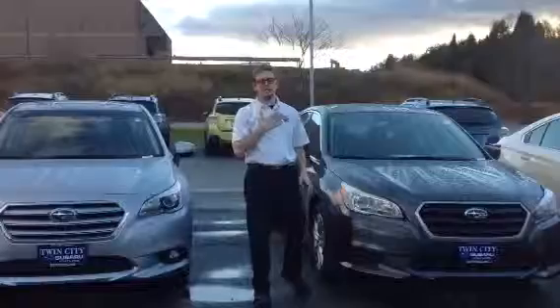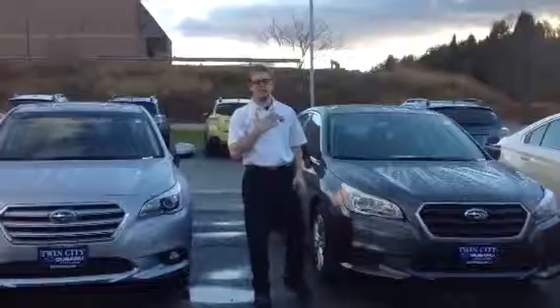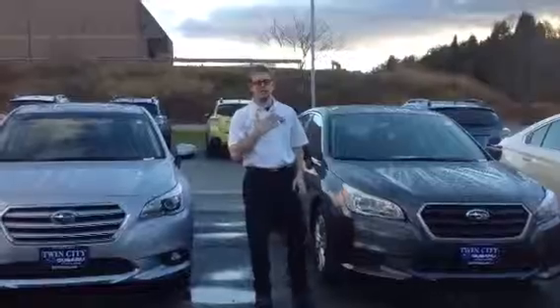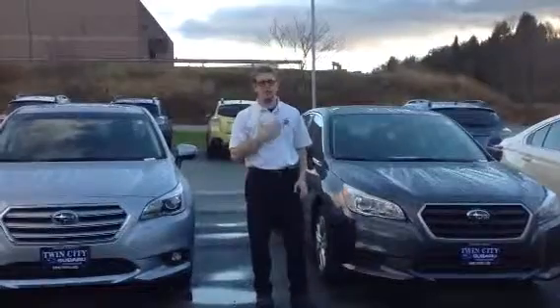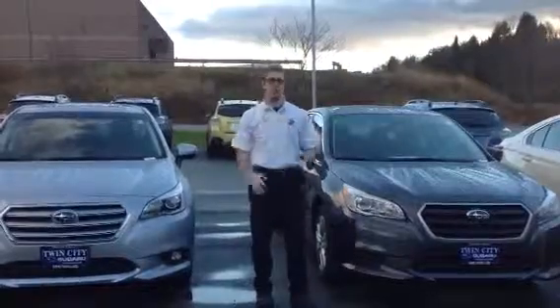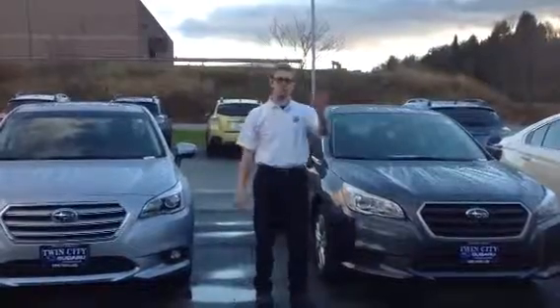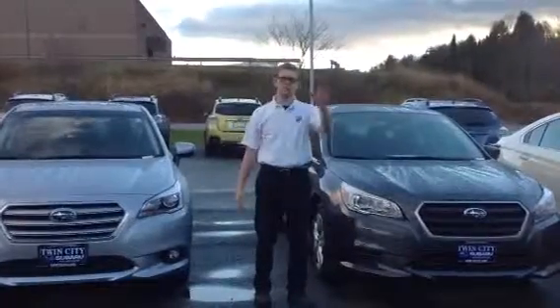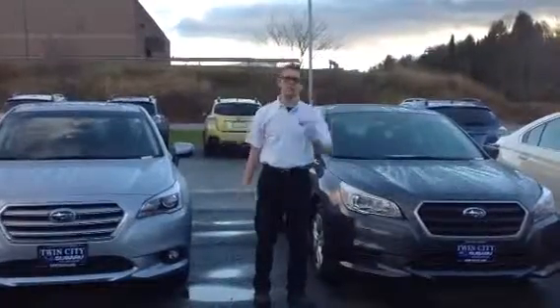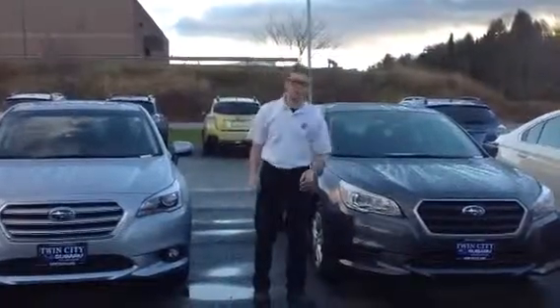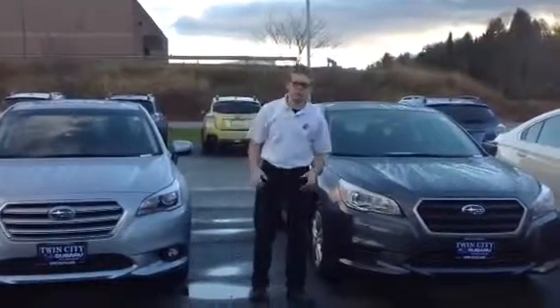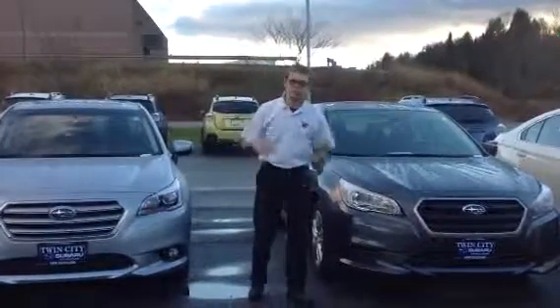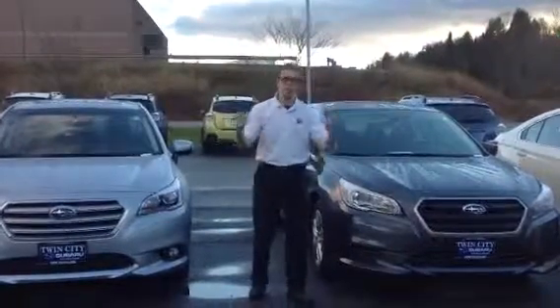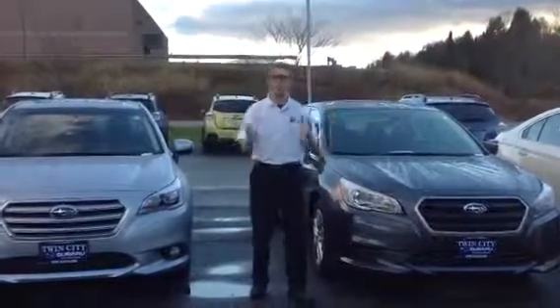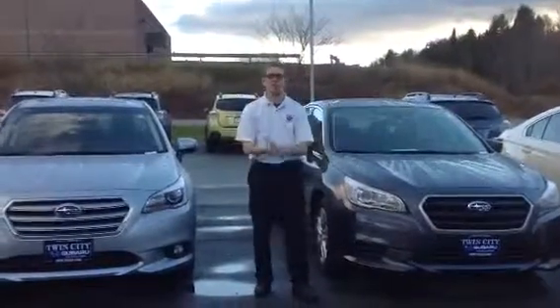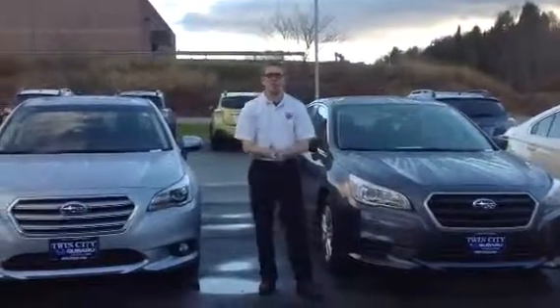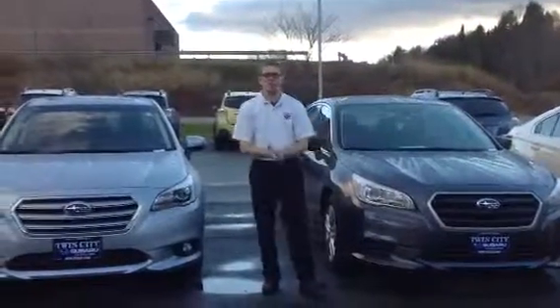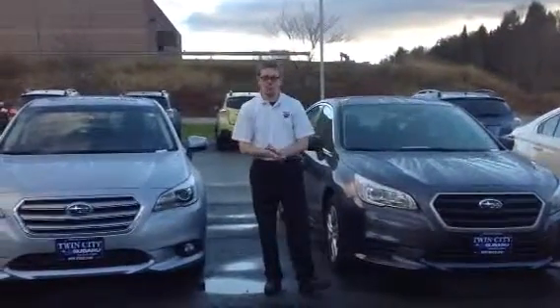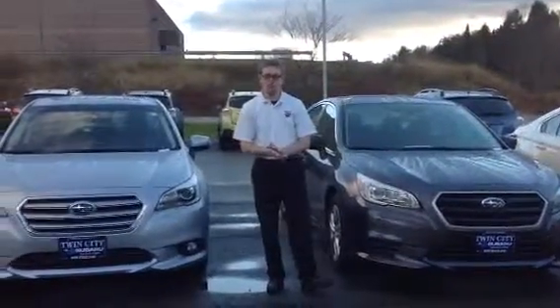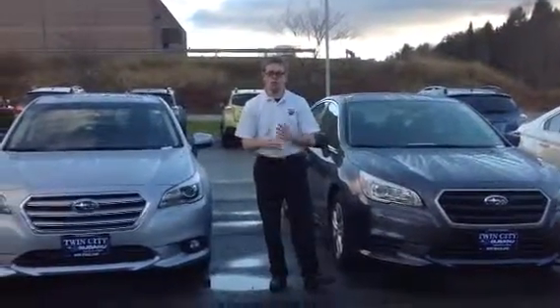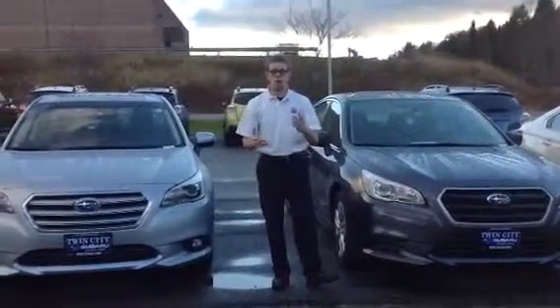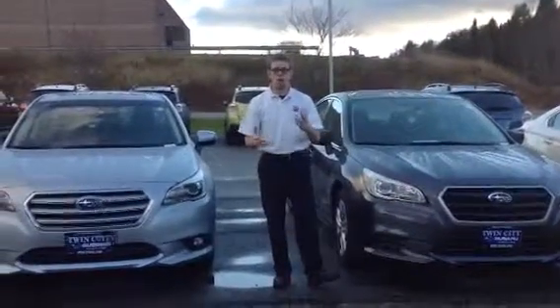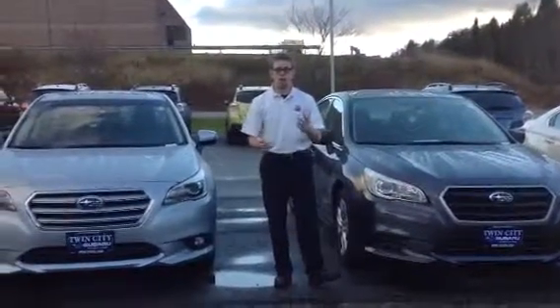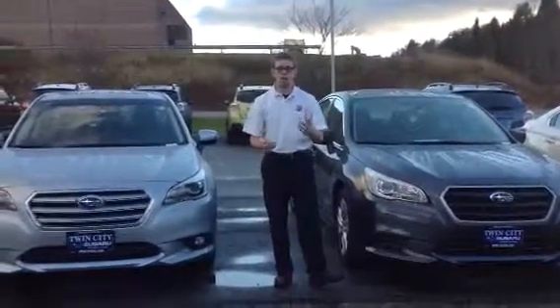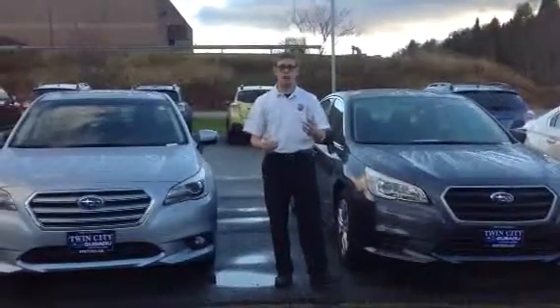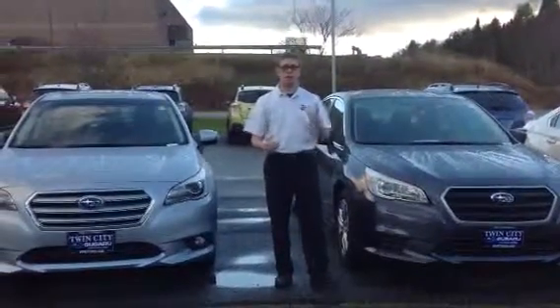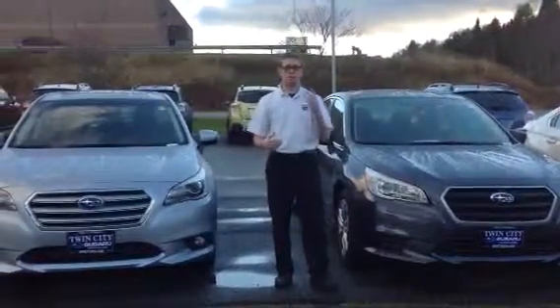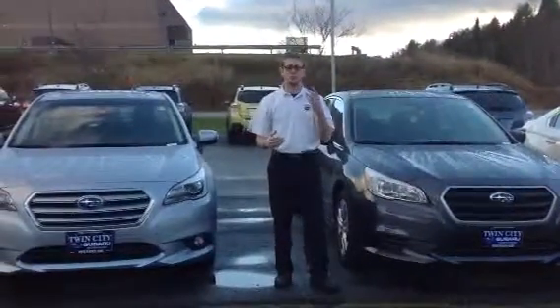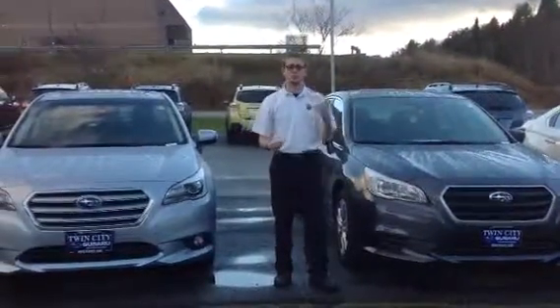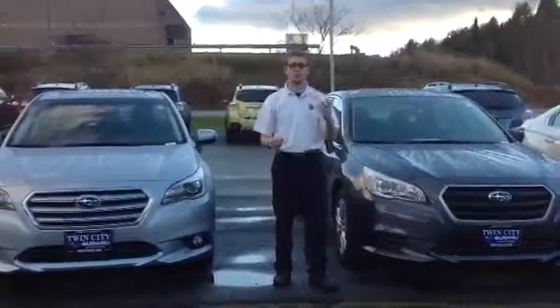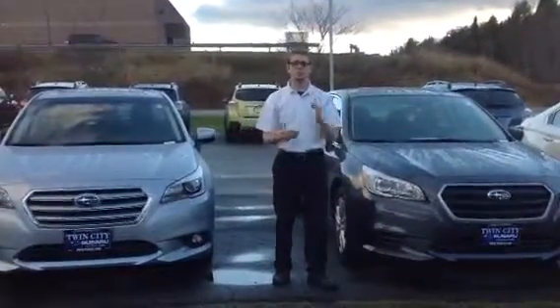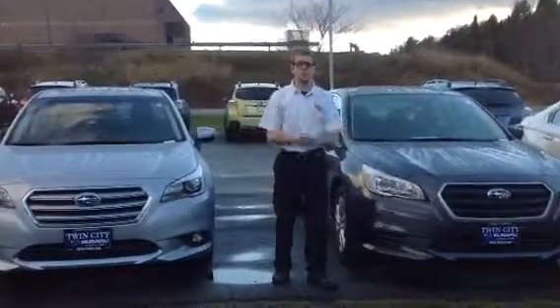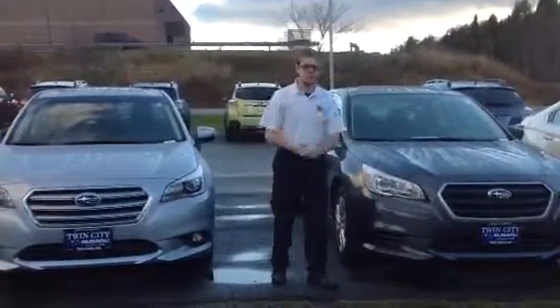Ian Barone here at Twin Cities Subaru. Thank you for sending in your online inquiry about the Subaru Legacy.